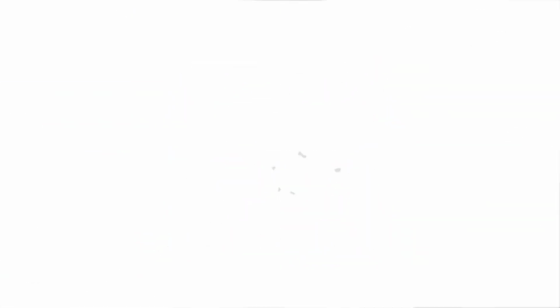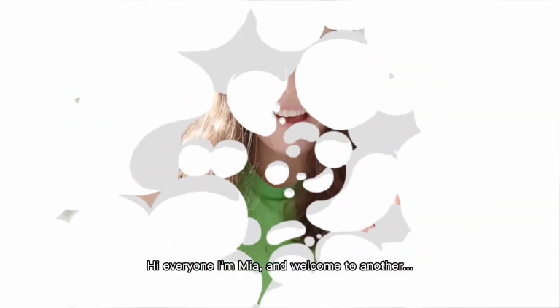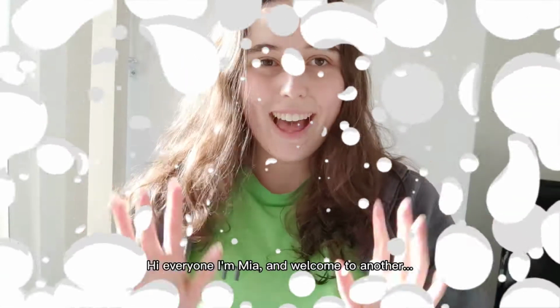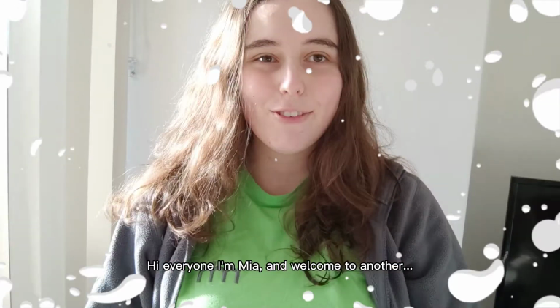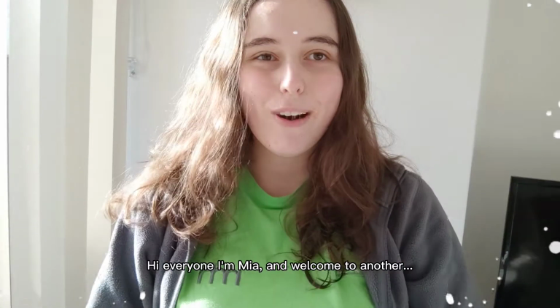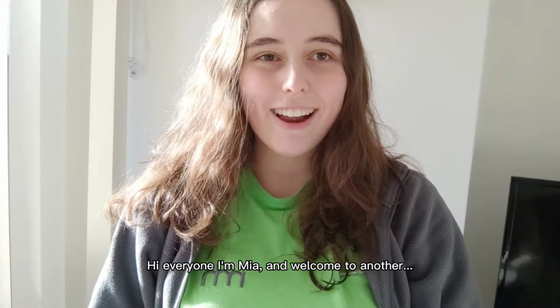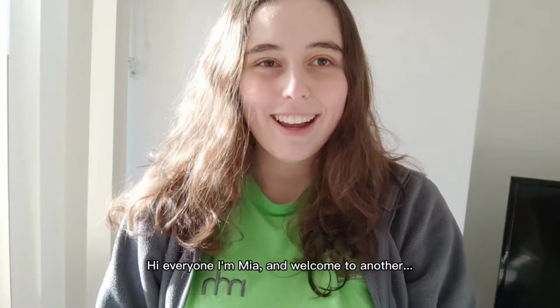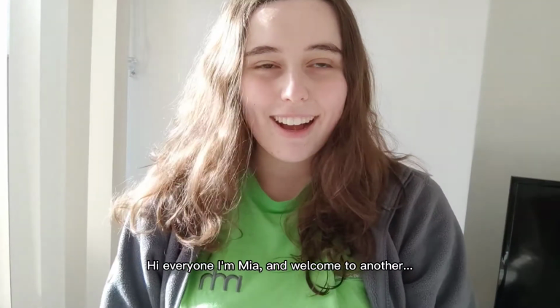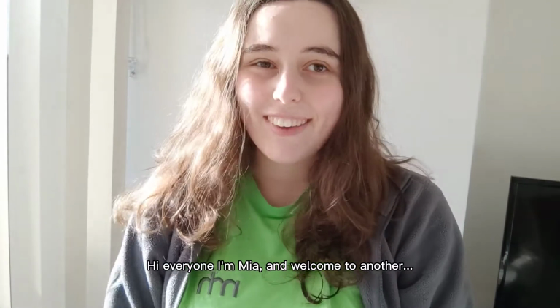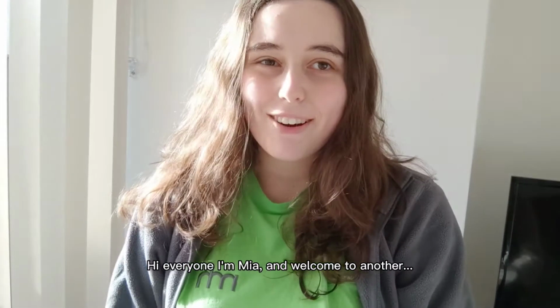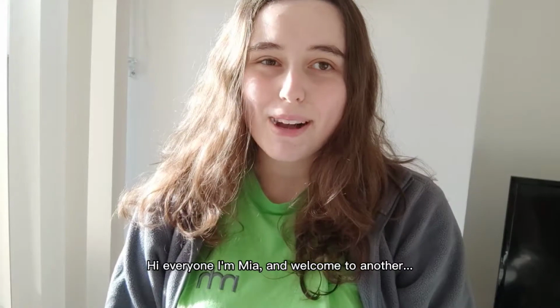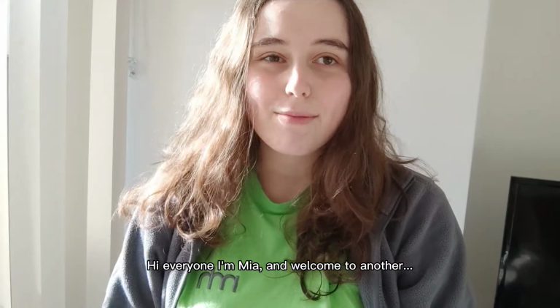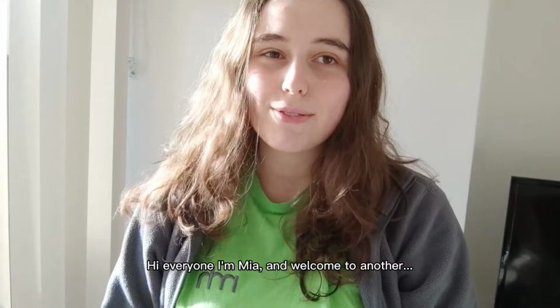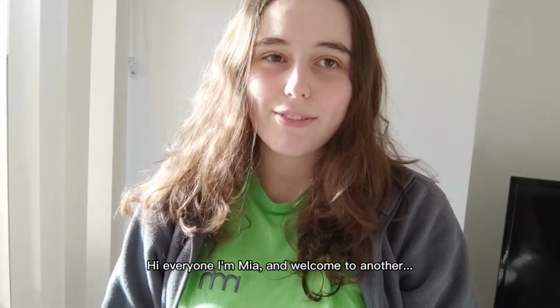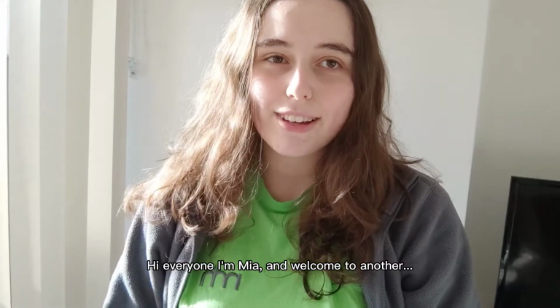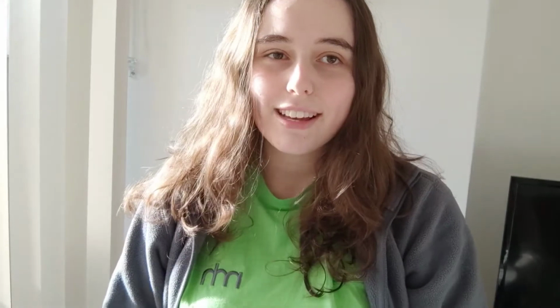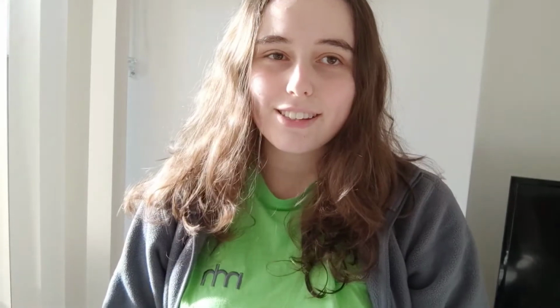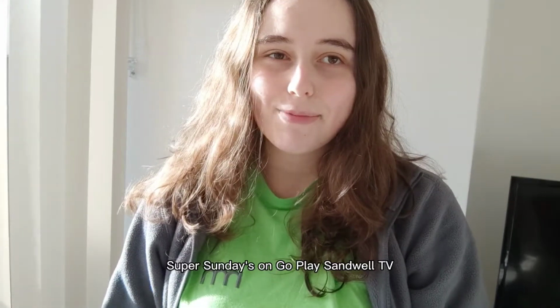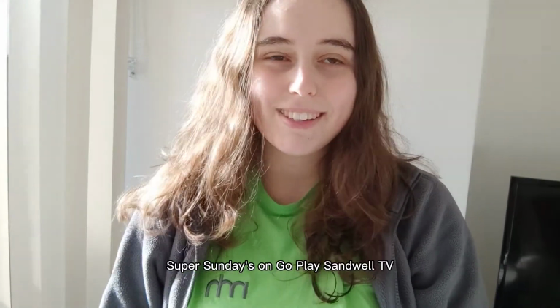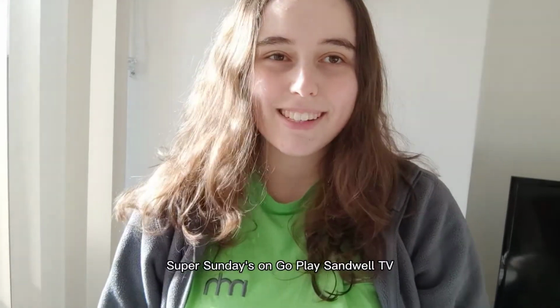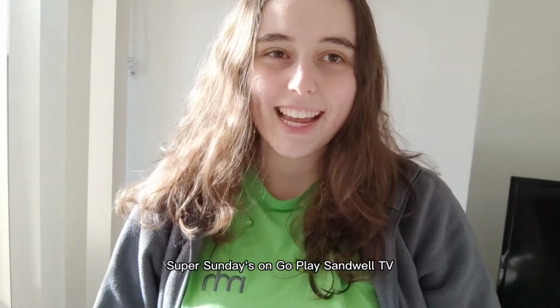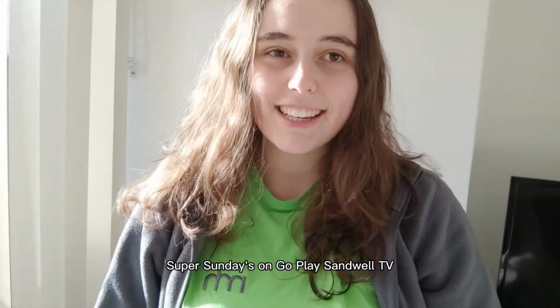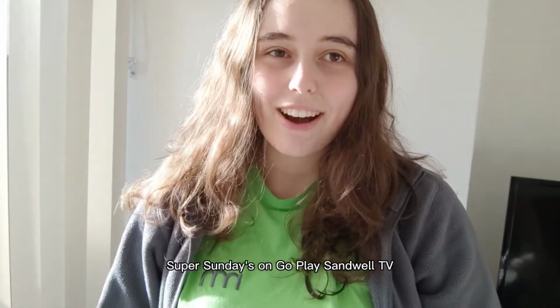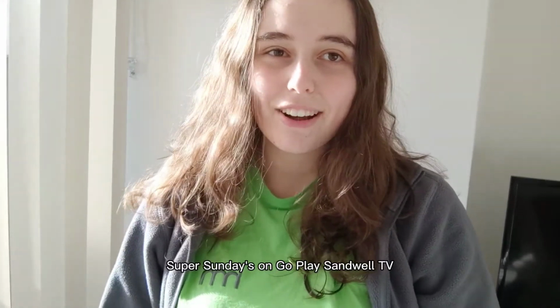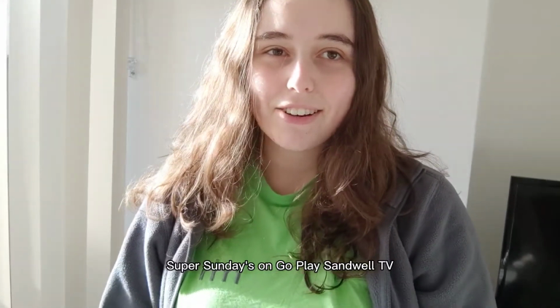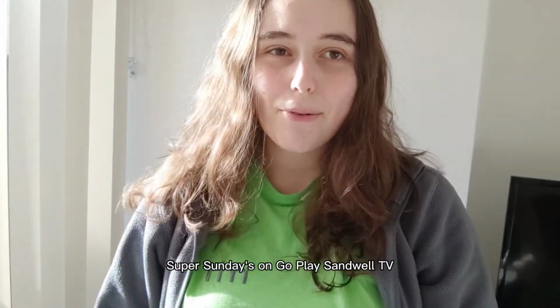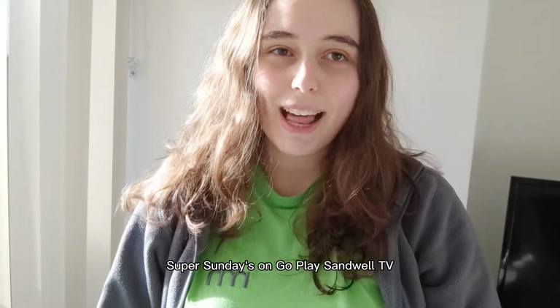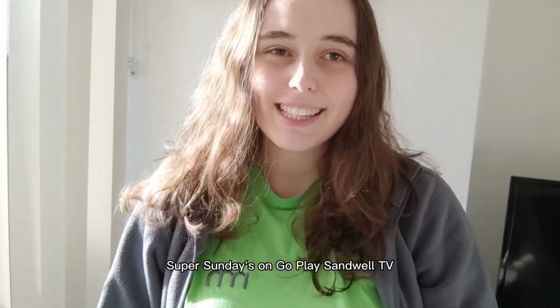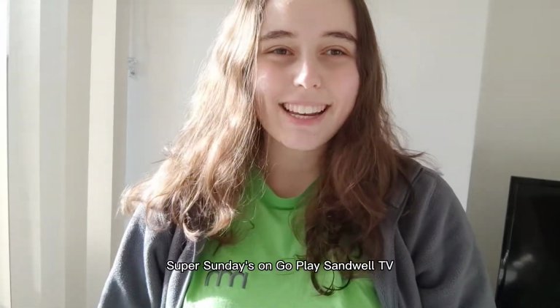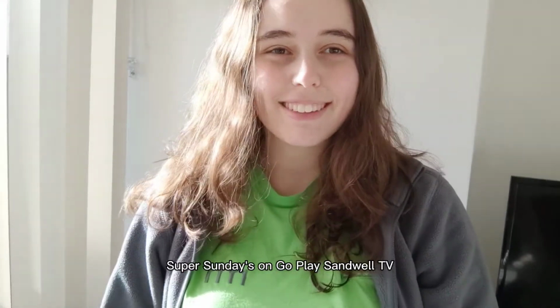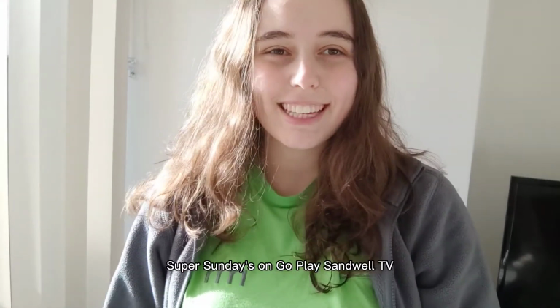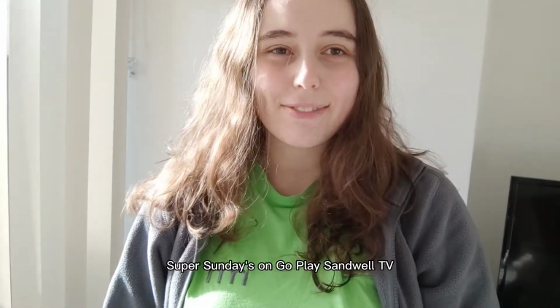Hi everyone, I'm Mia and welcome to another Super Sundays on the Go Play Sandwell TV.